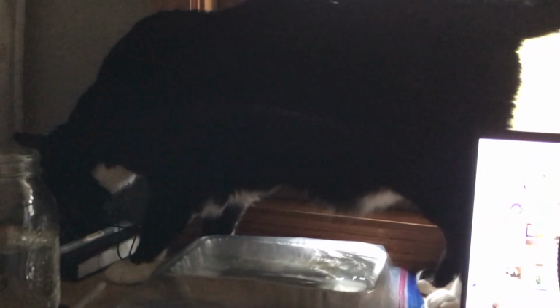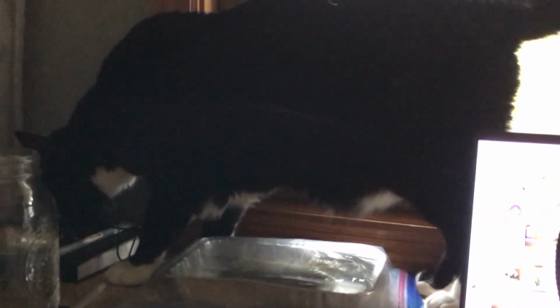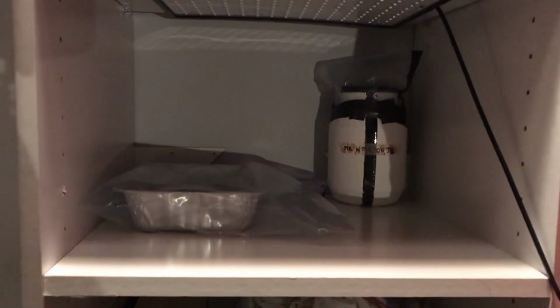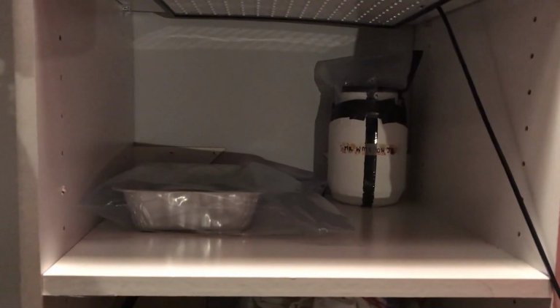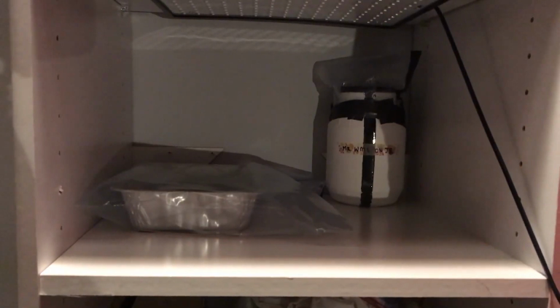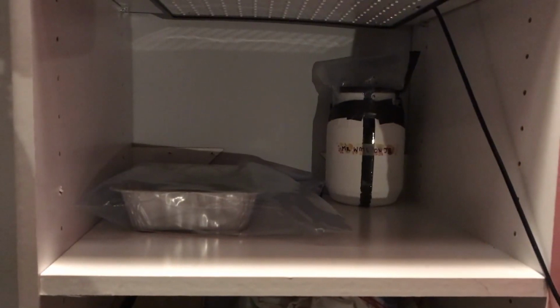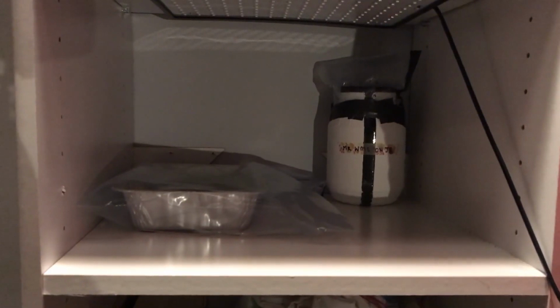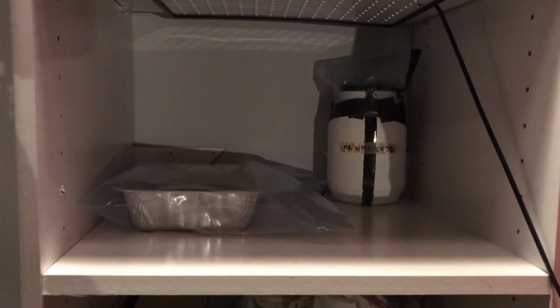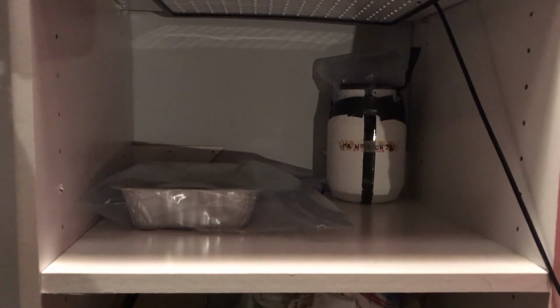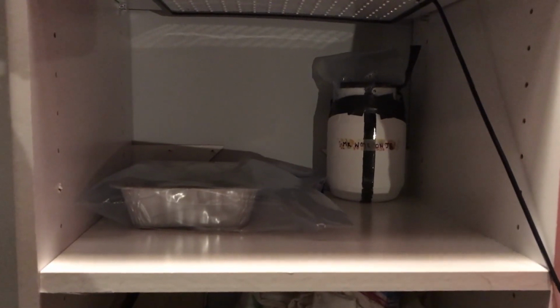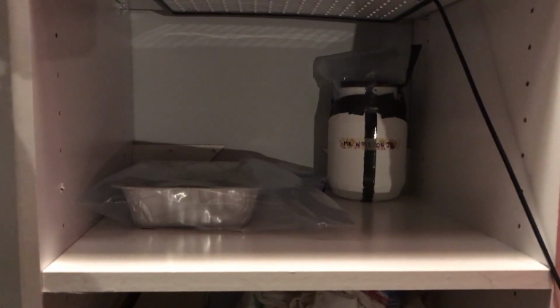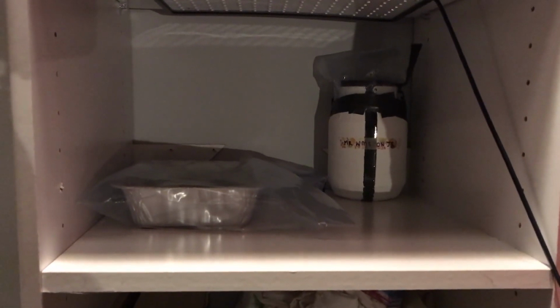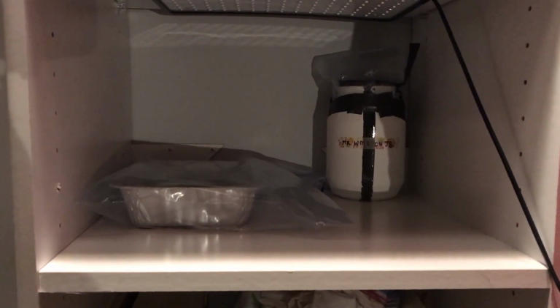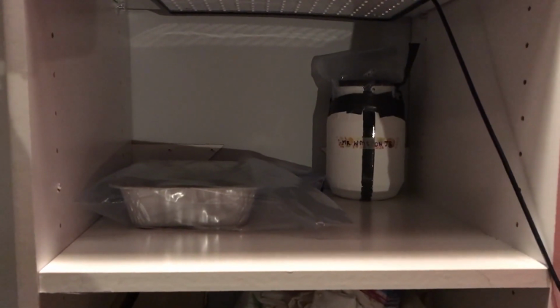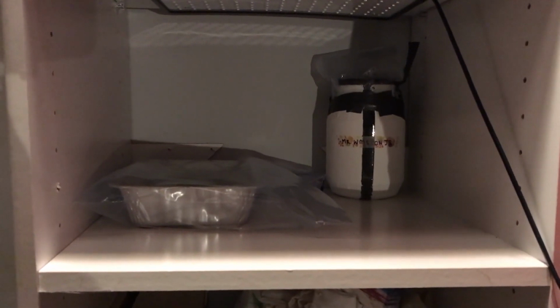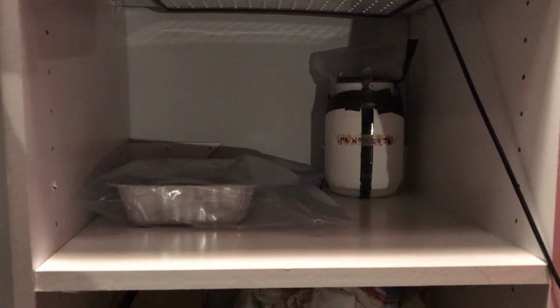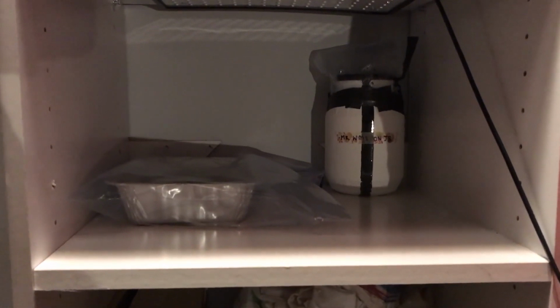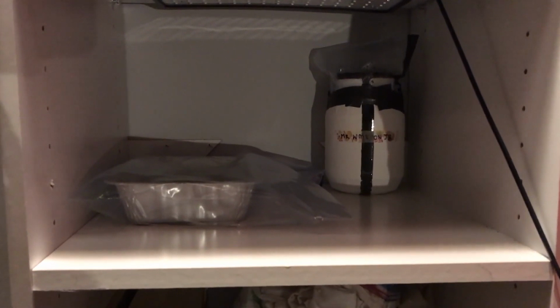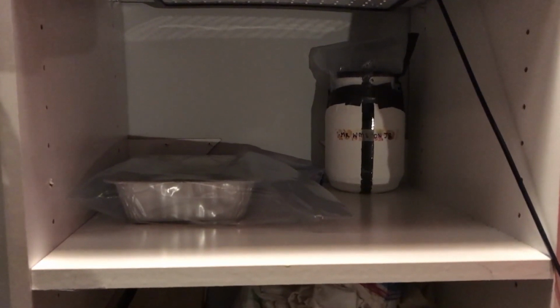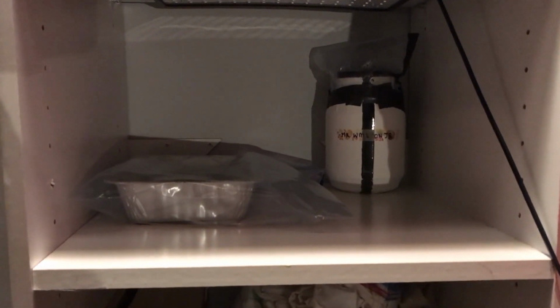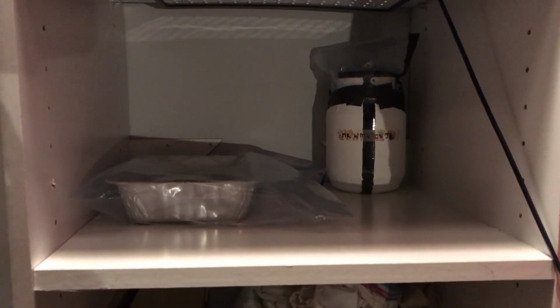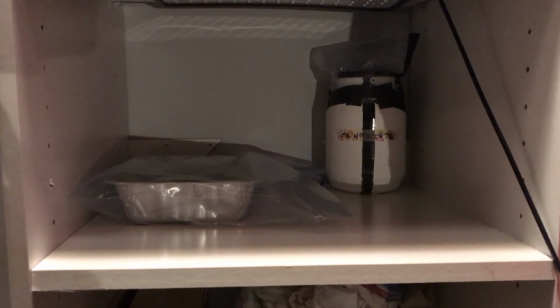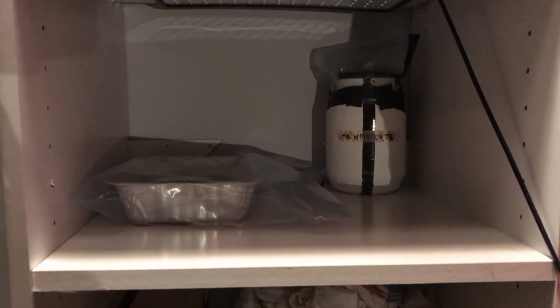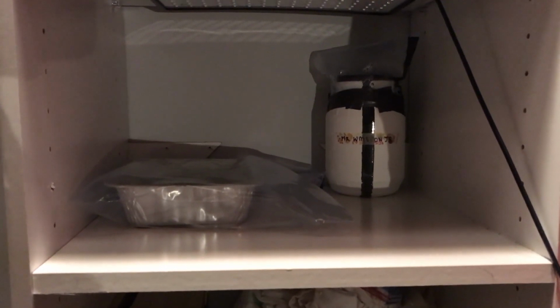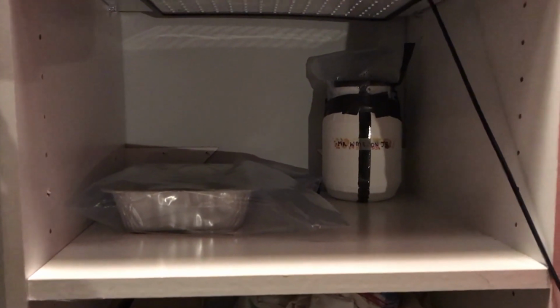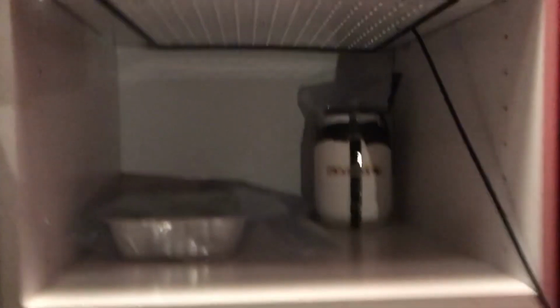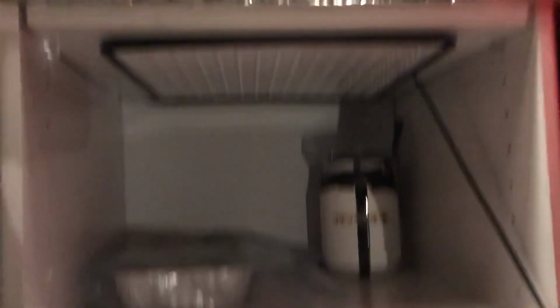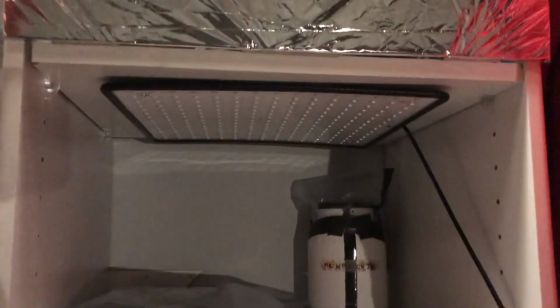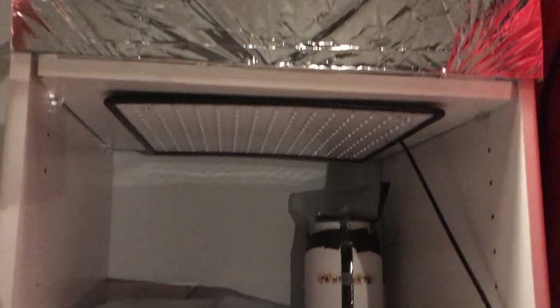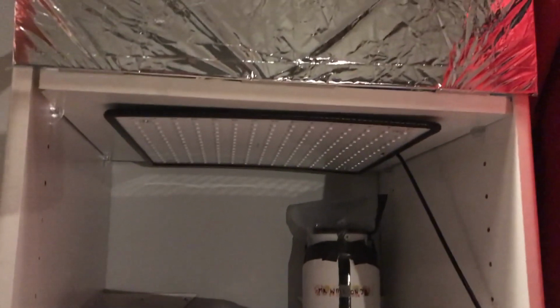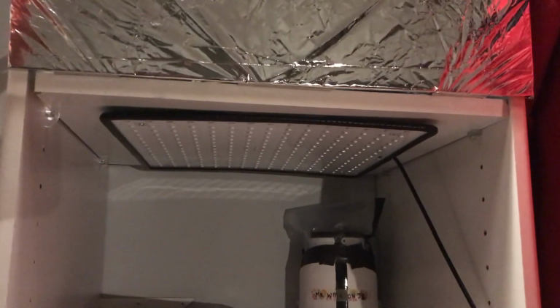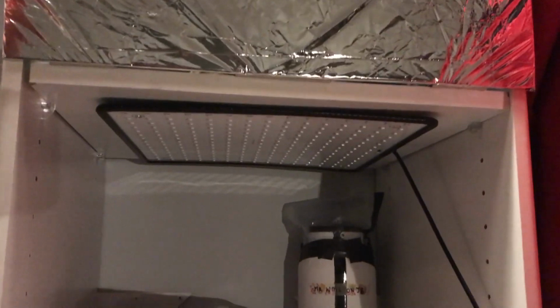Right now we really don't need any sunlight because nothing has sprouted yet. But once that happens, I'll turn these babies on.